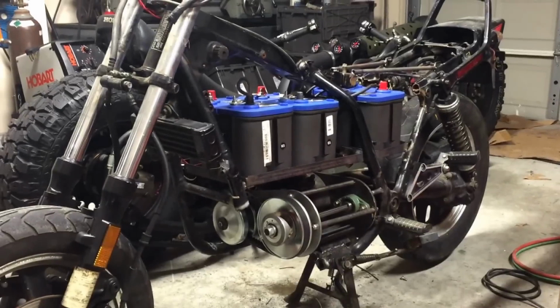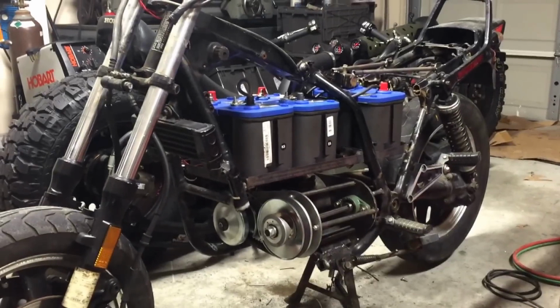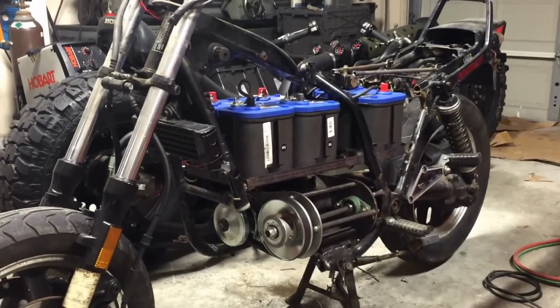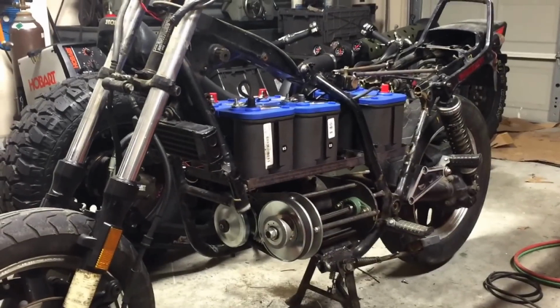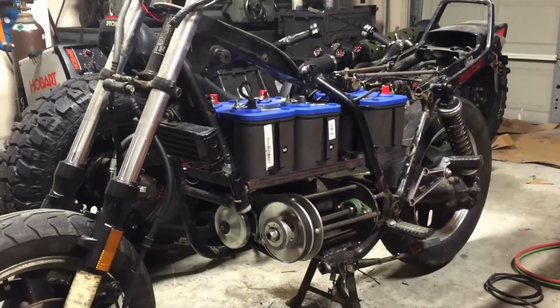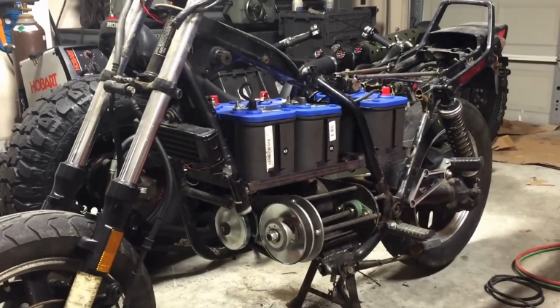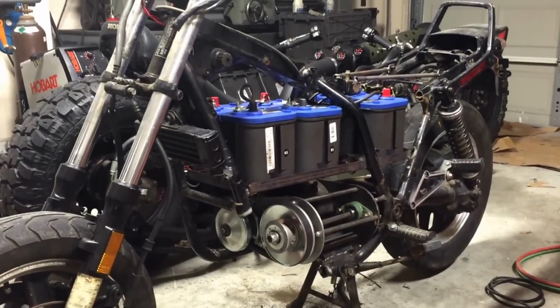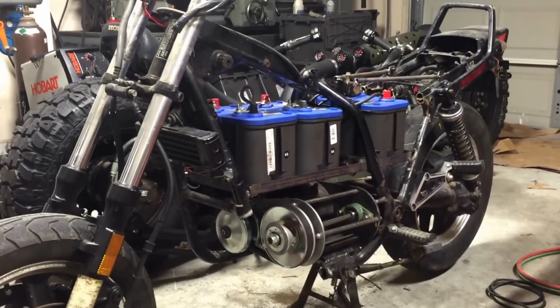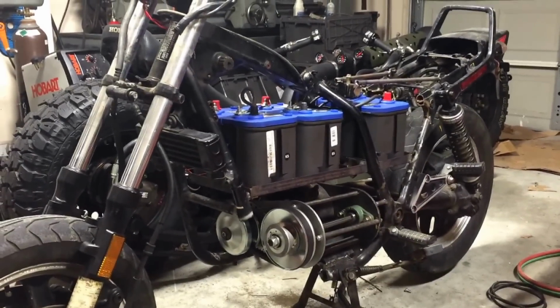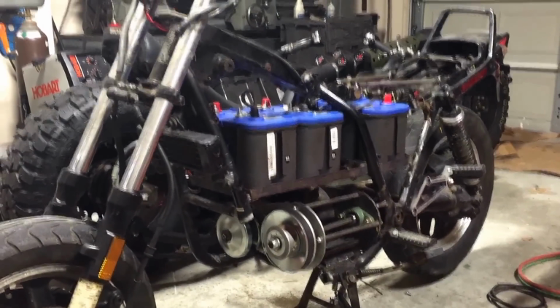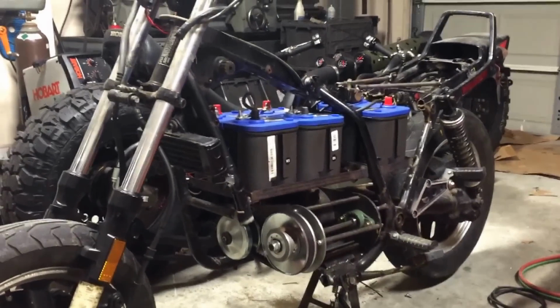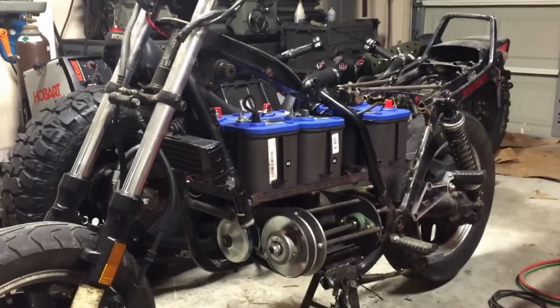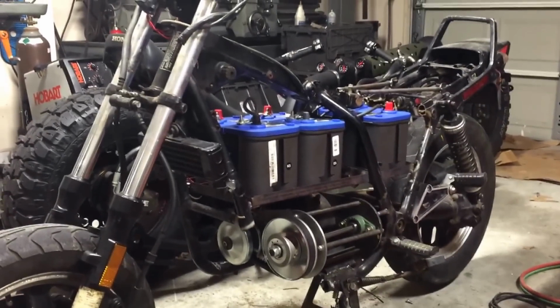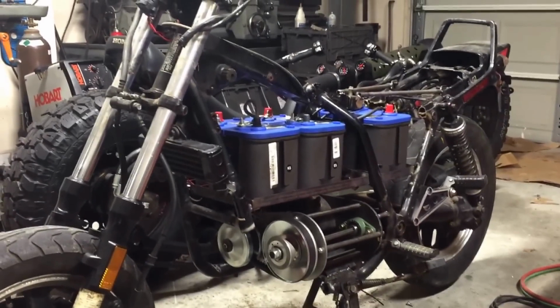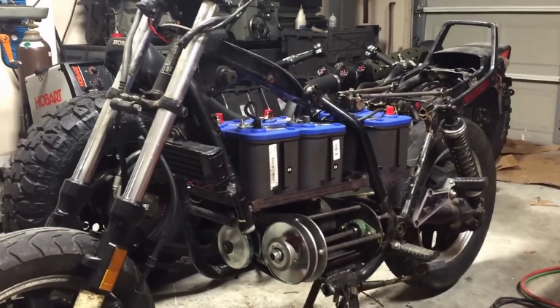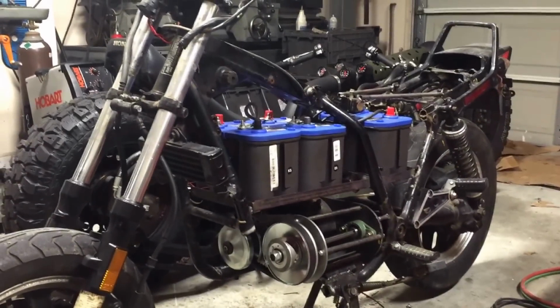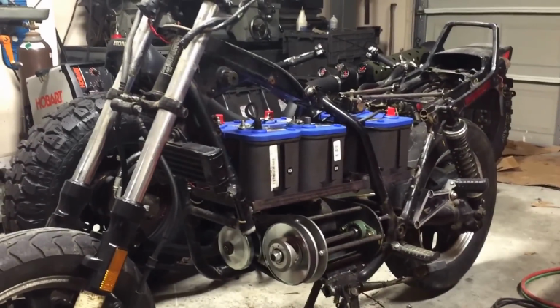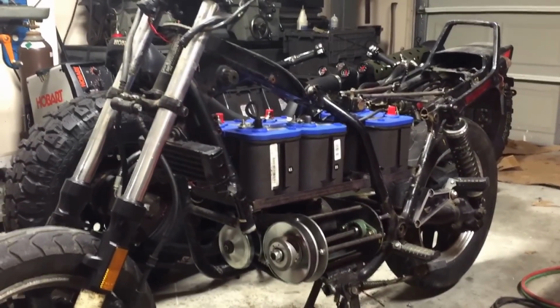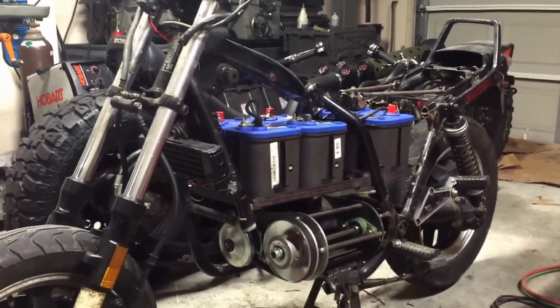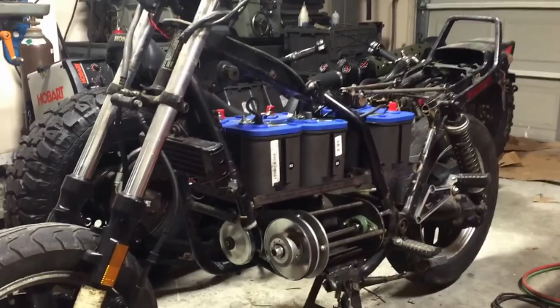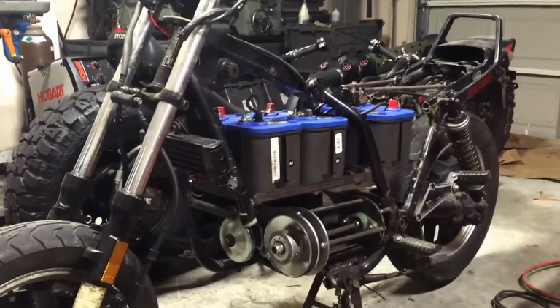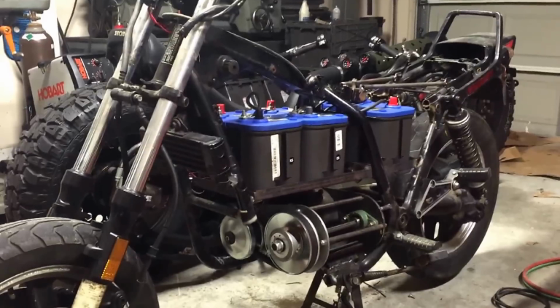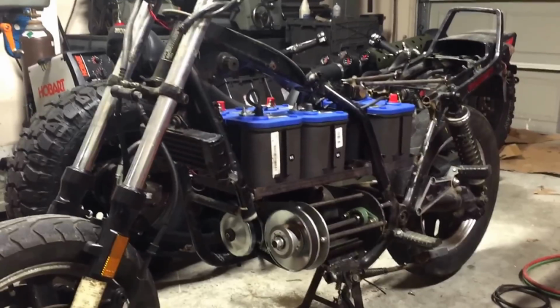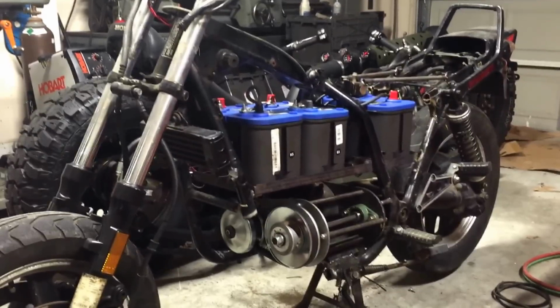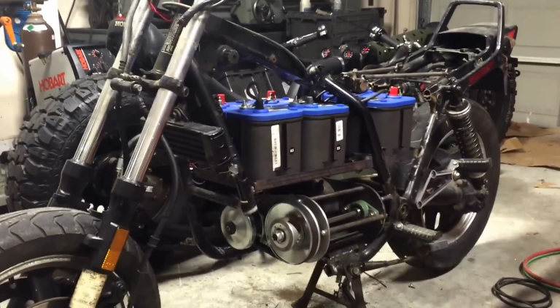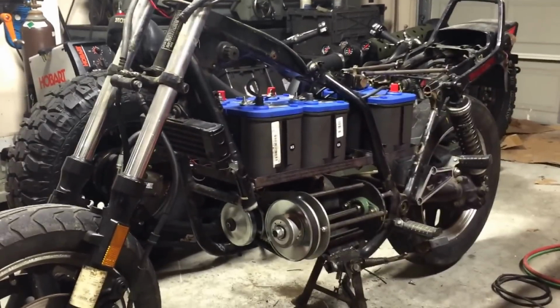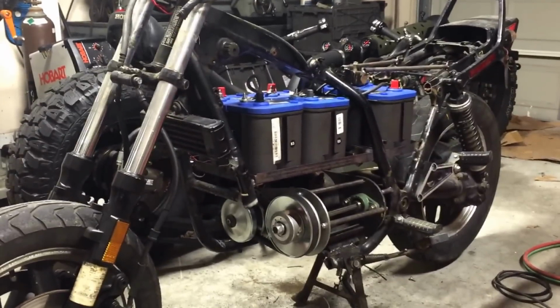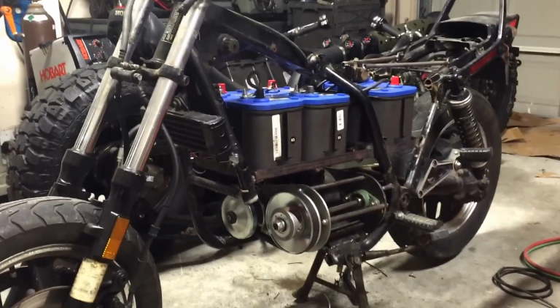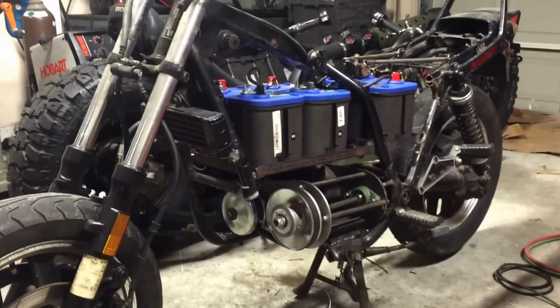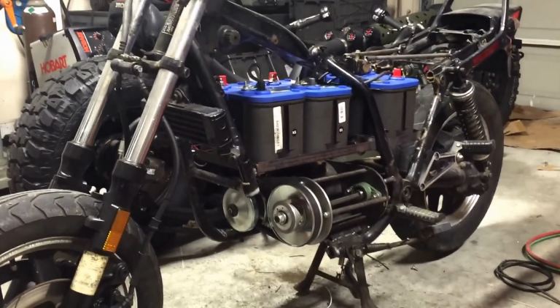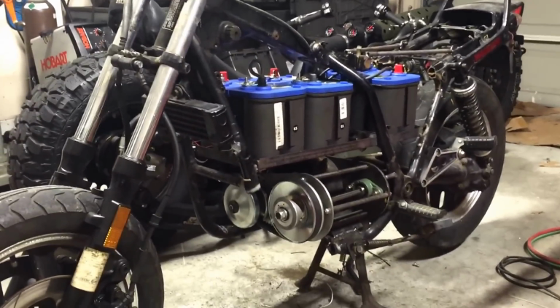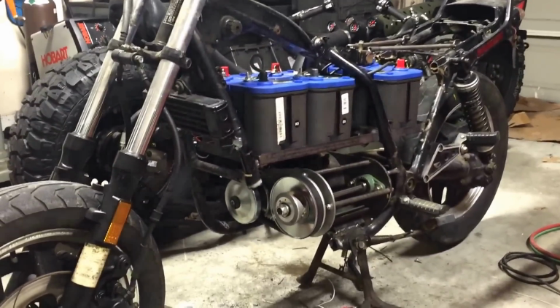Hi everyone, this is Sam again with another video update on the electric motorcycle build.